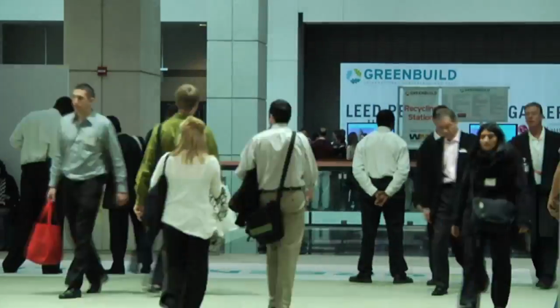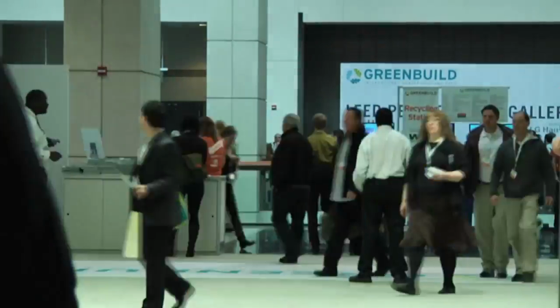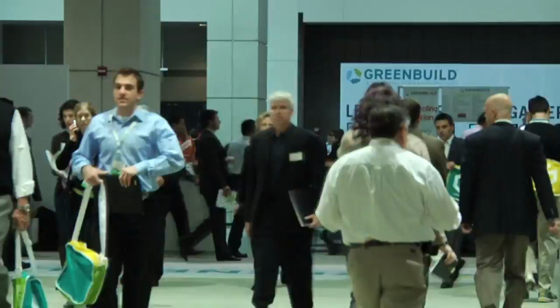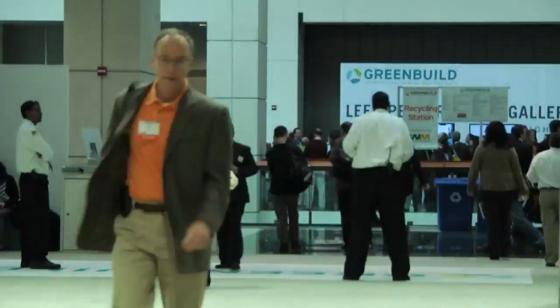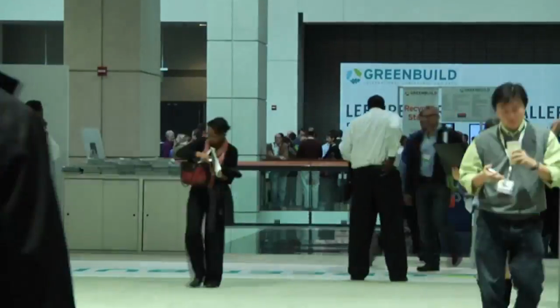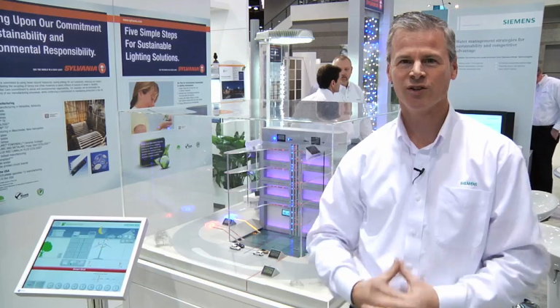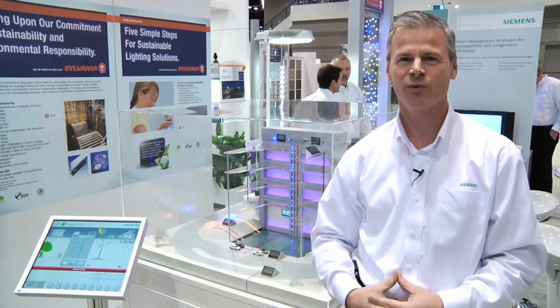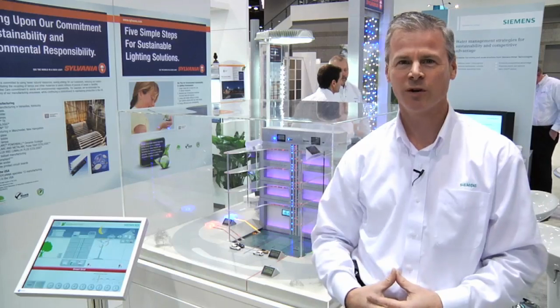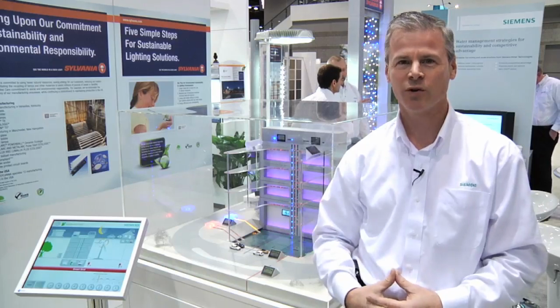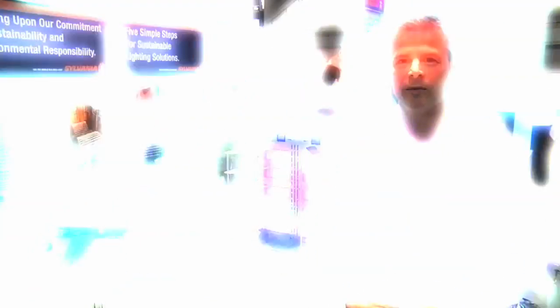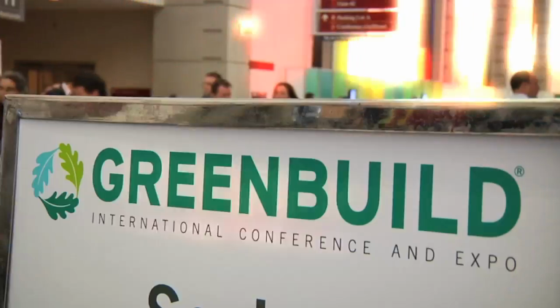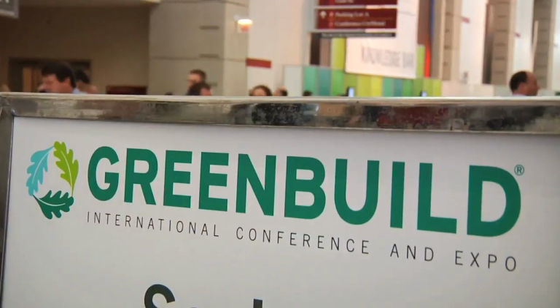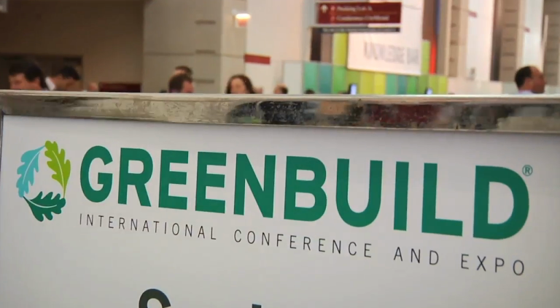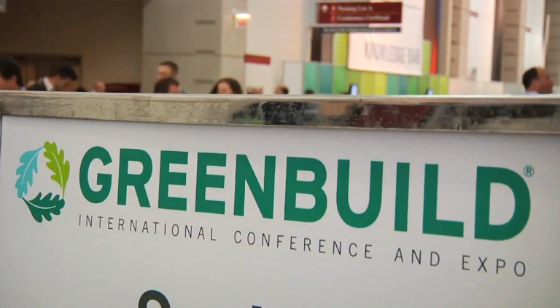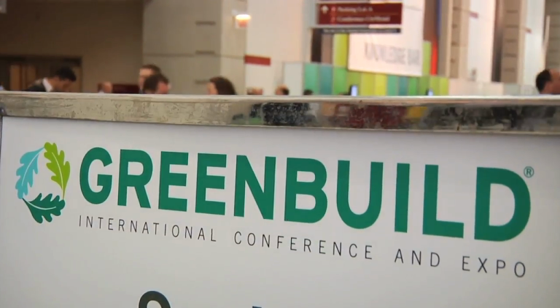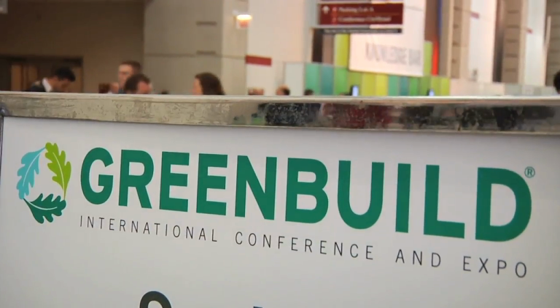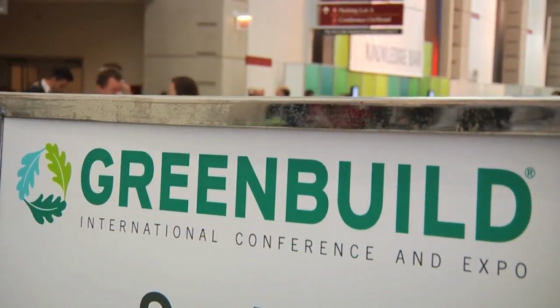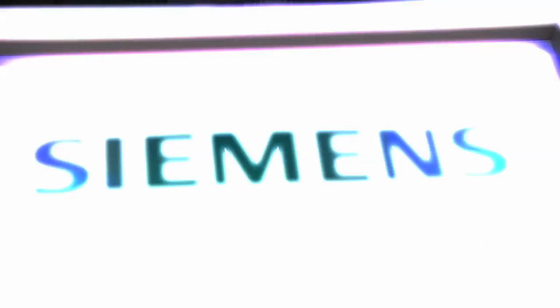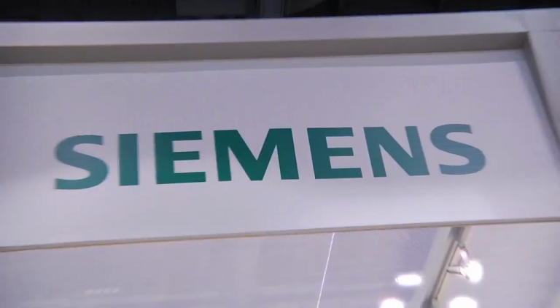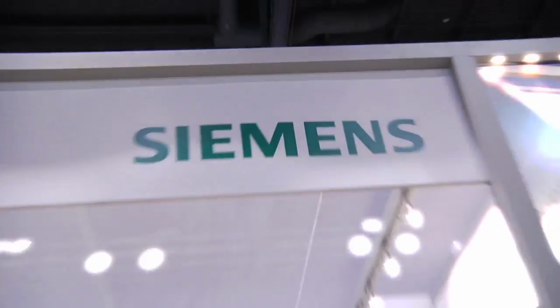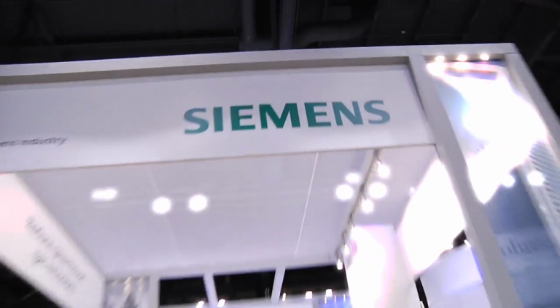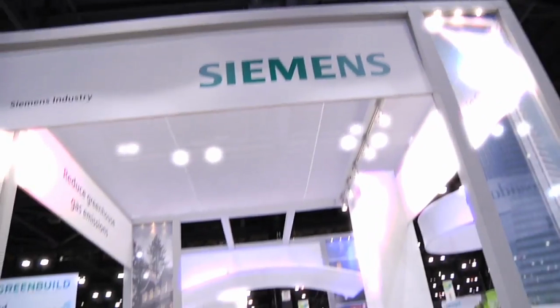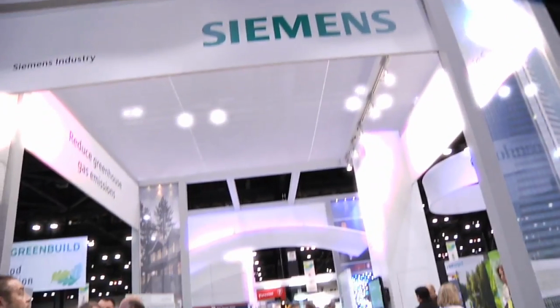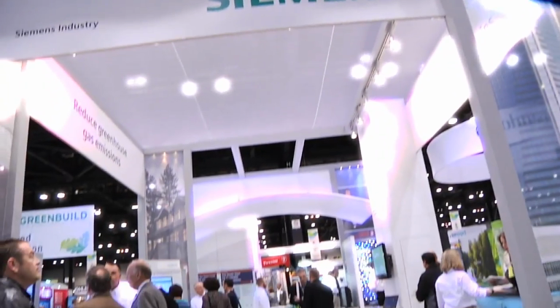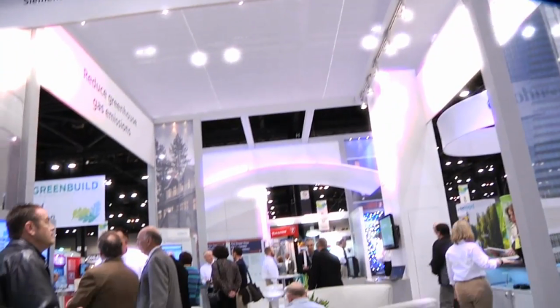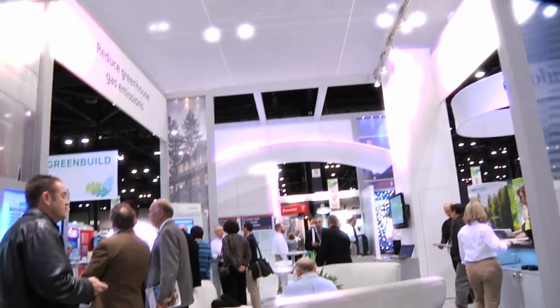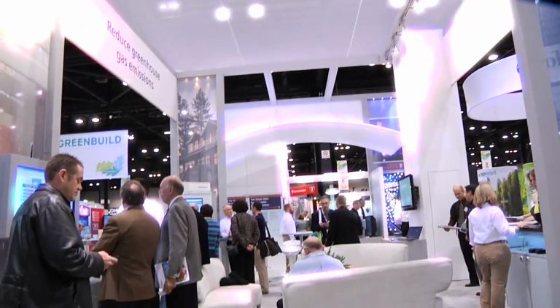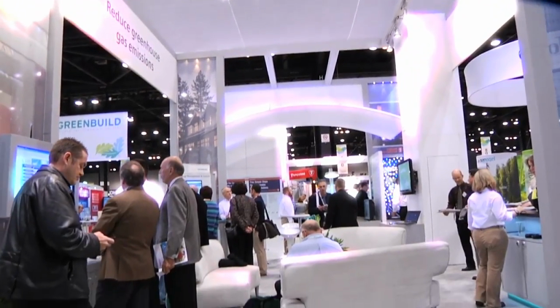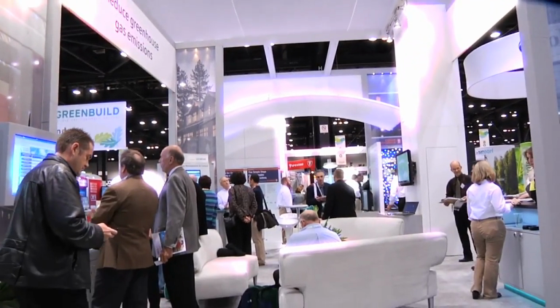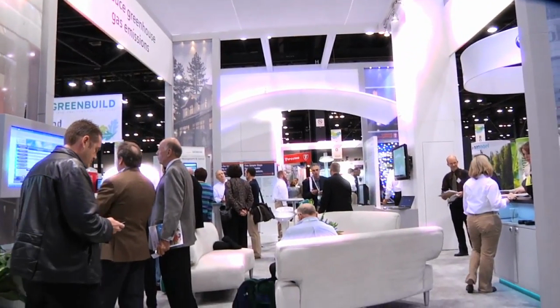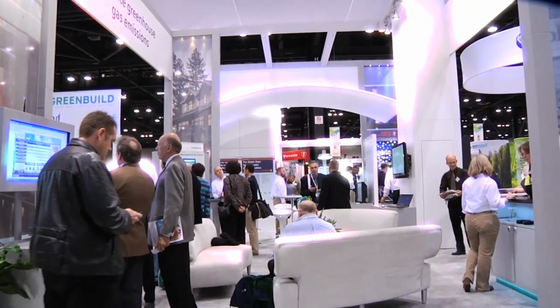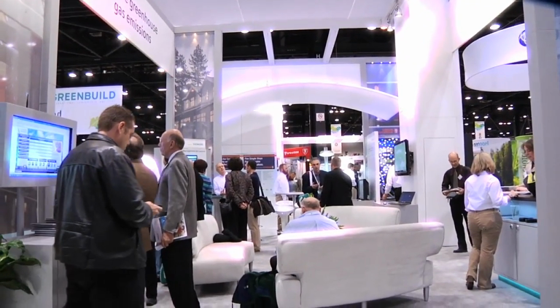Hi, my name is Jeff Wills and welcome to Green Built. We're here with the Building Technologies Exhibit. We're part of Siemens.